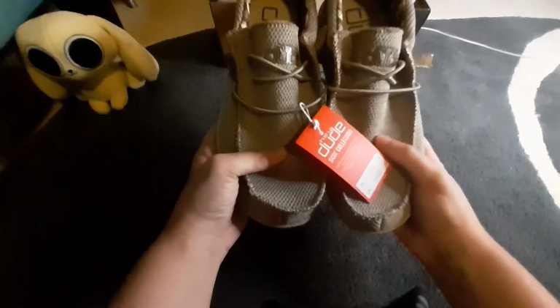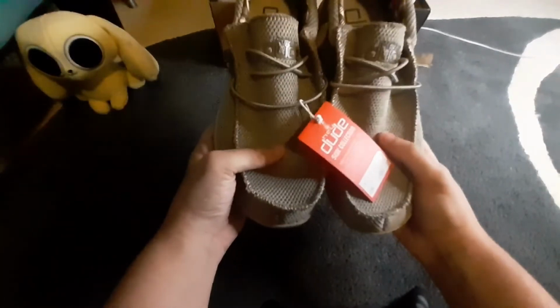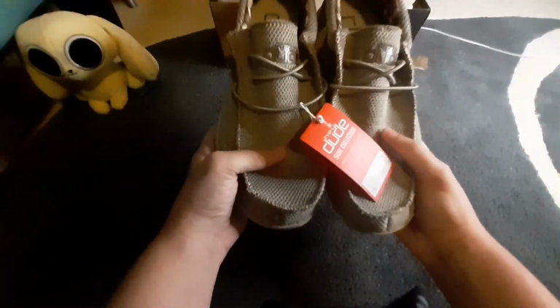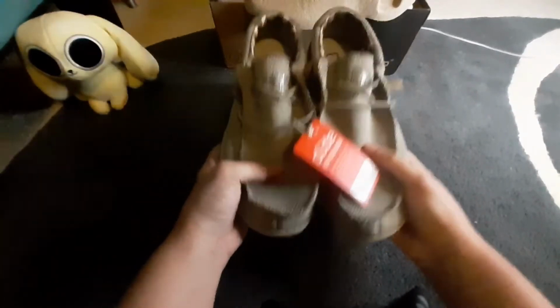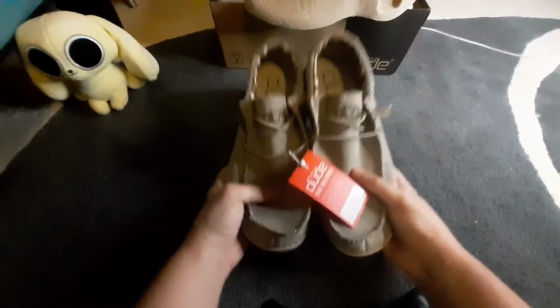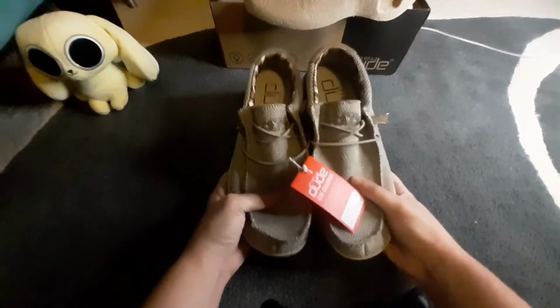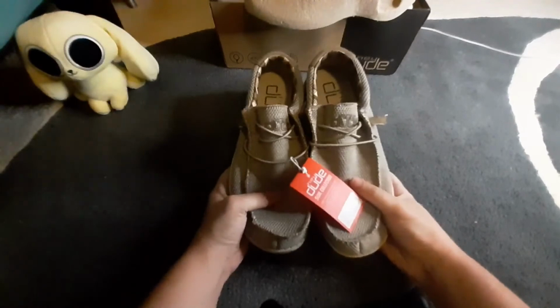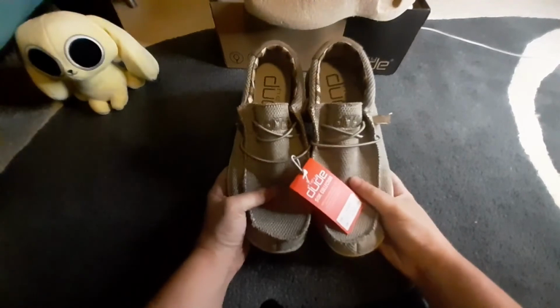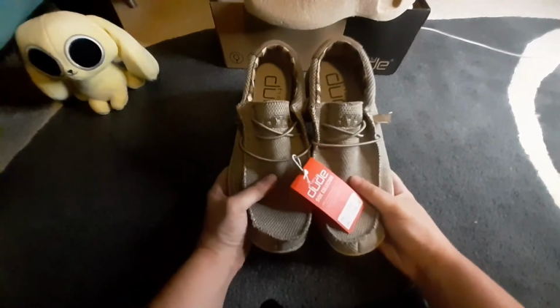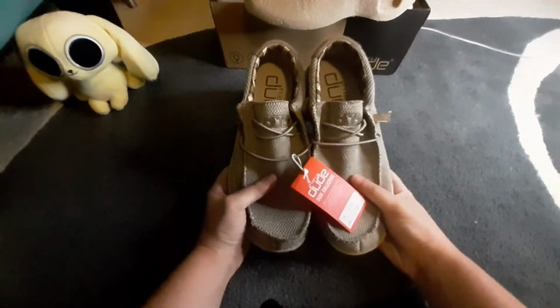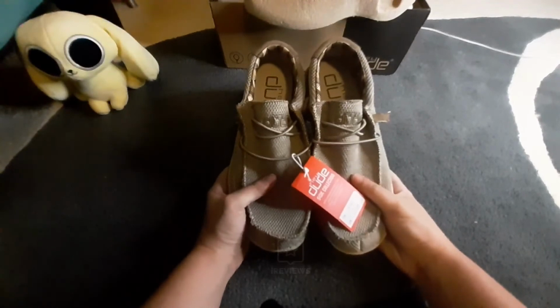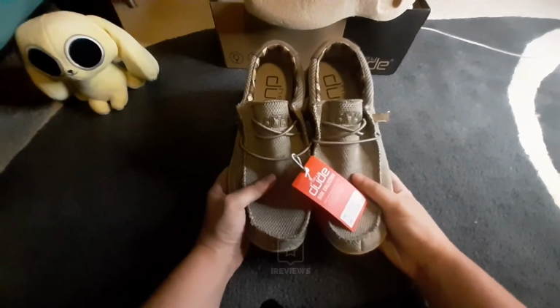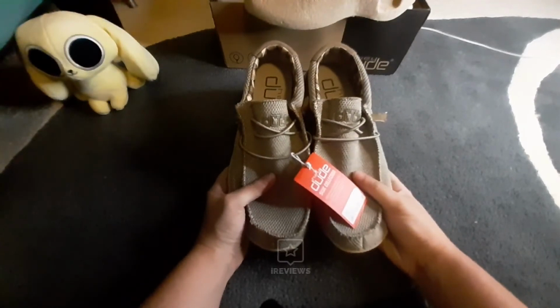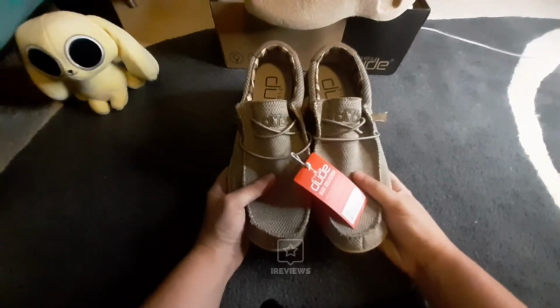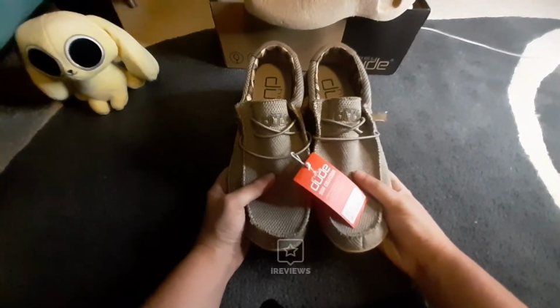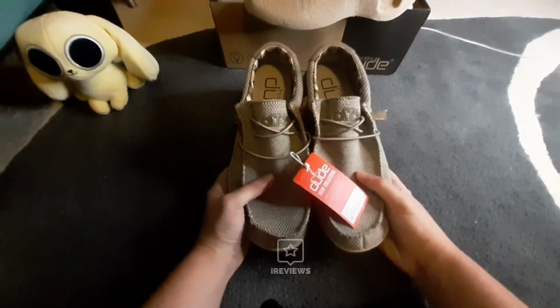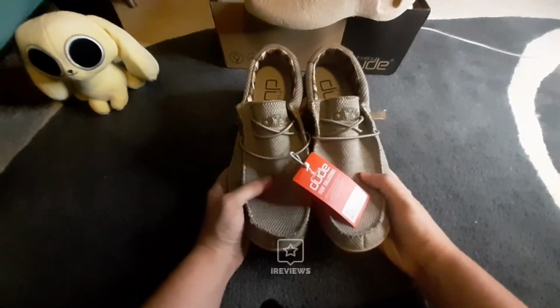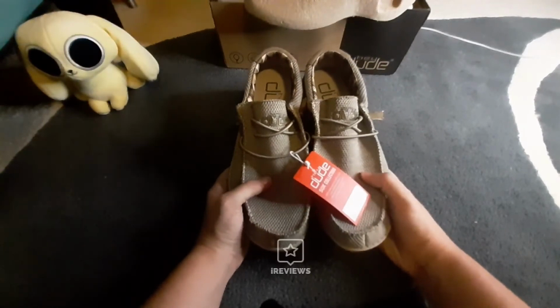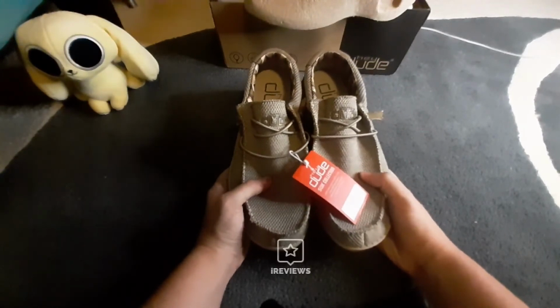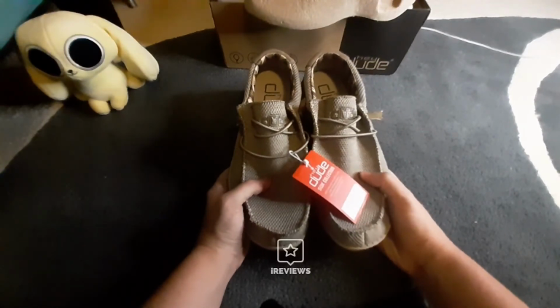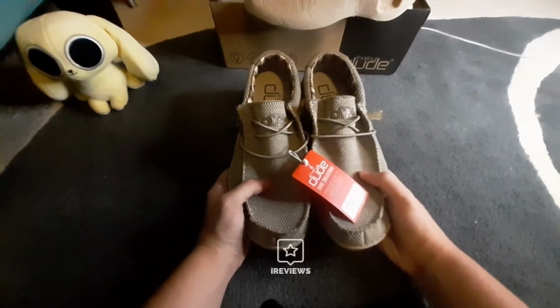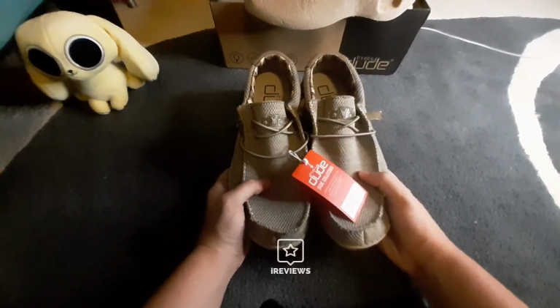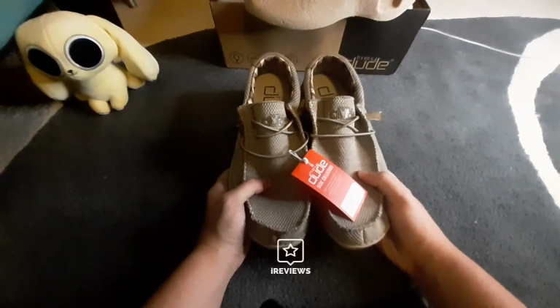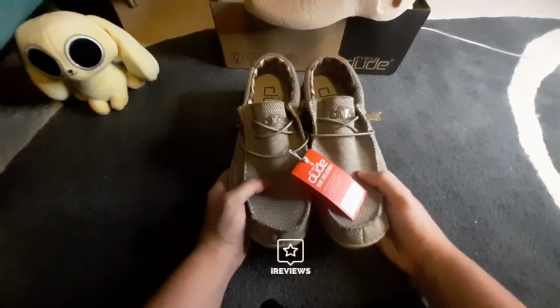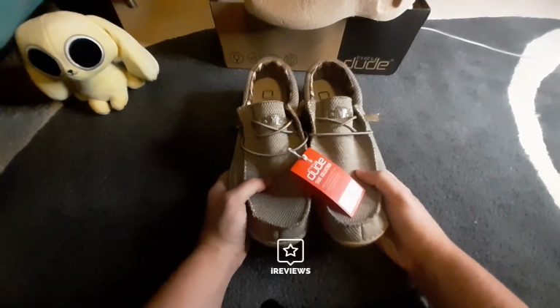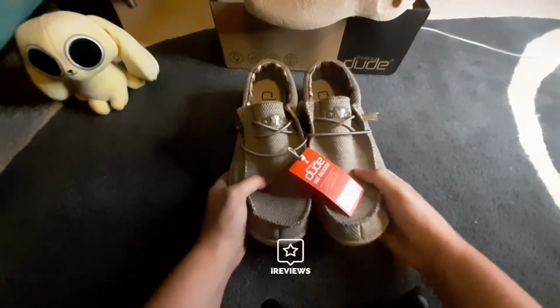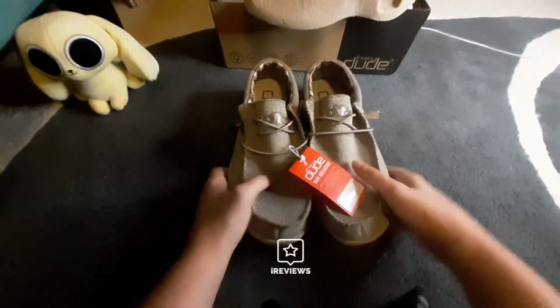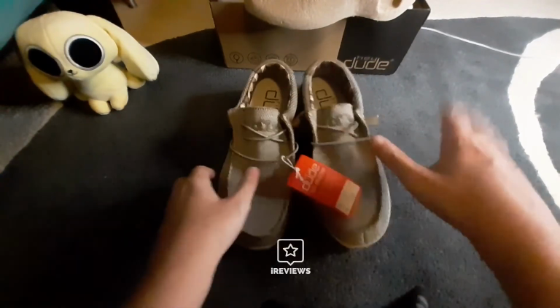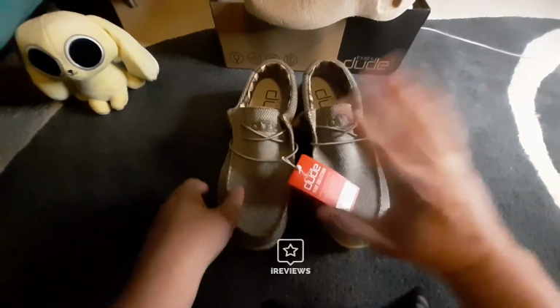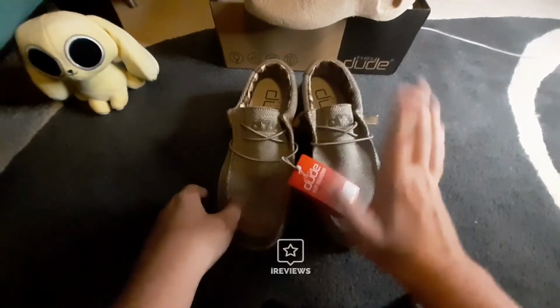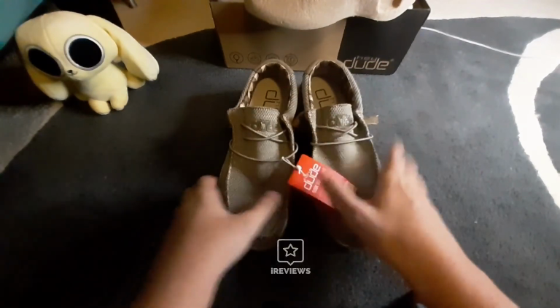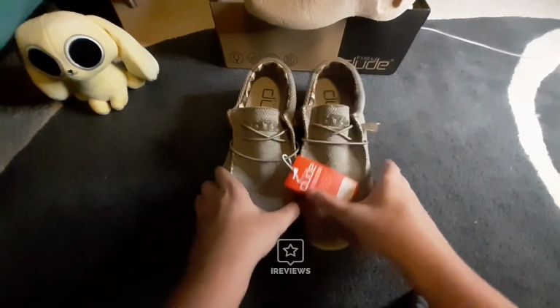I'm going to test these out and get everything ready for my full review. Thank you.